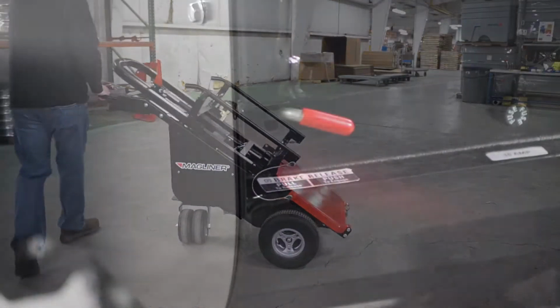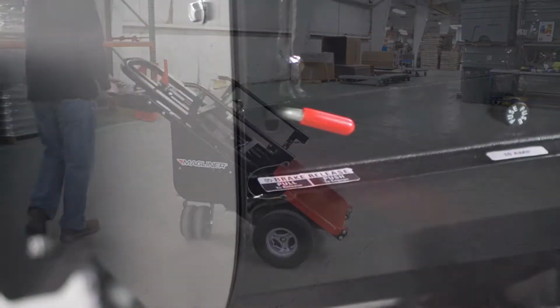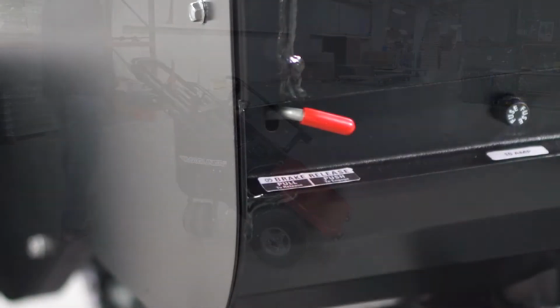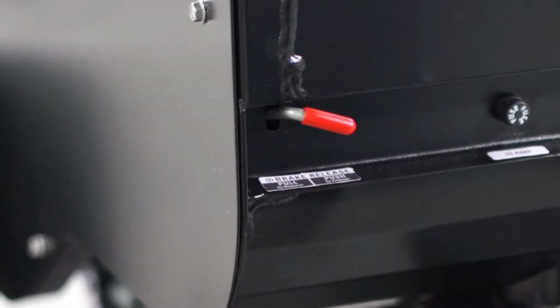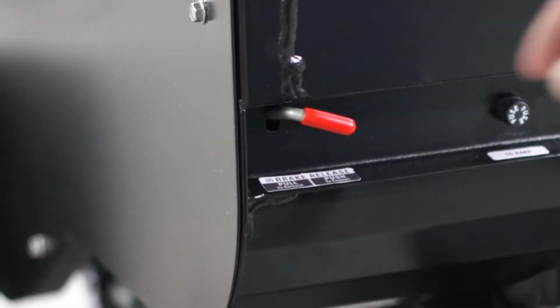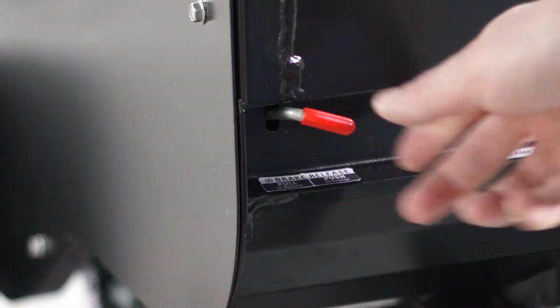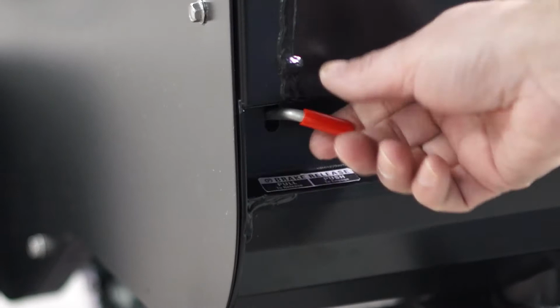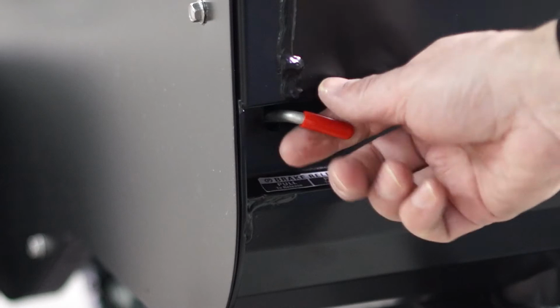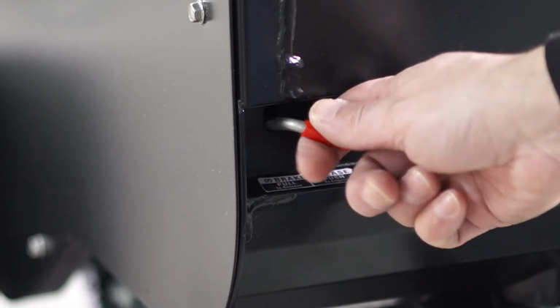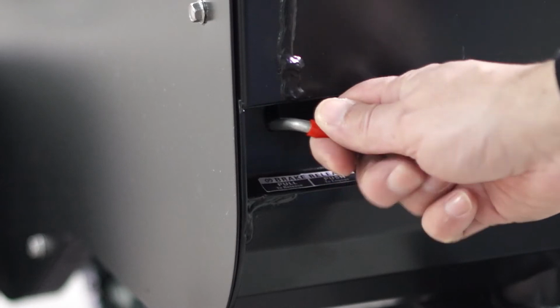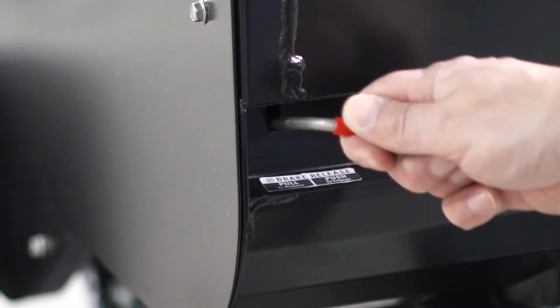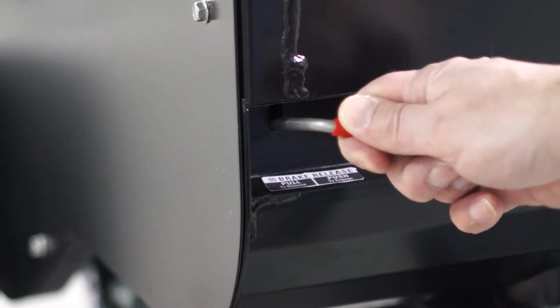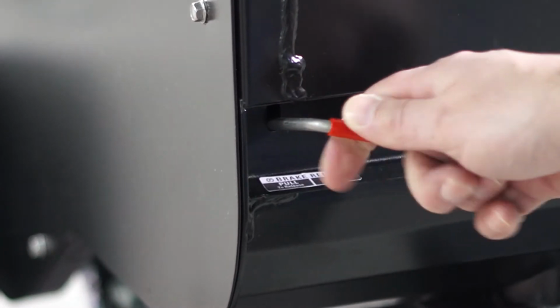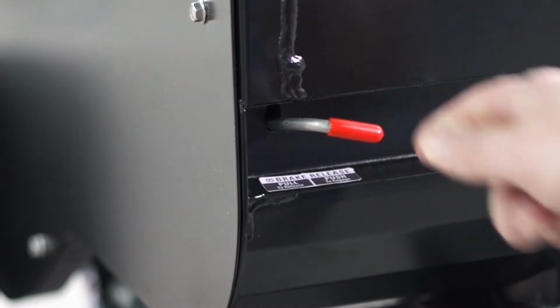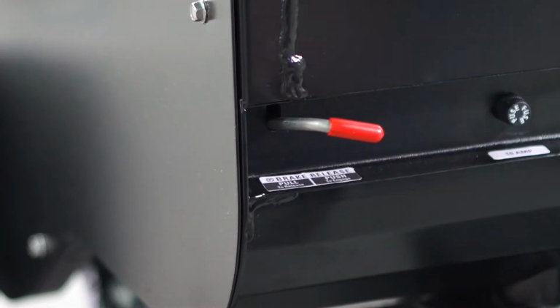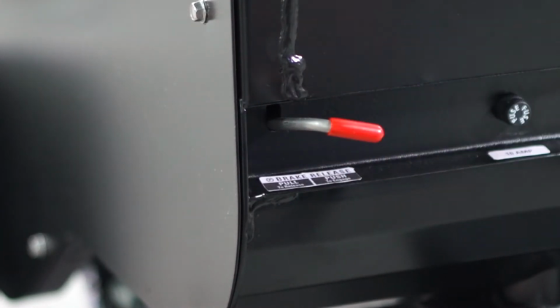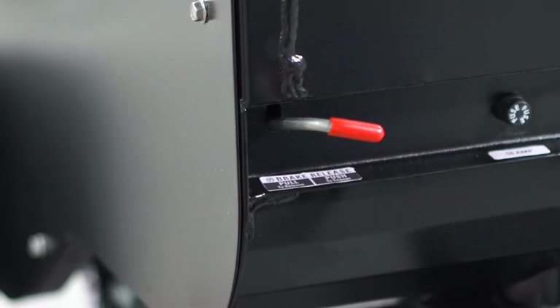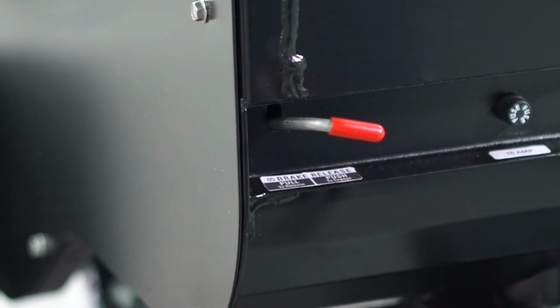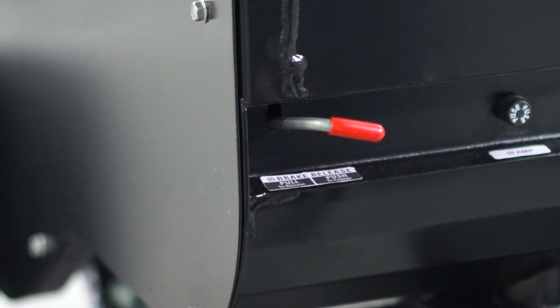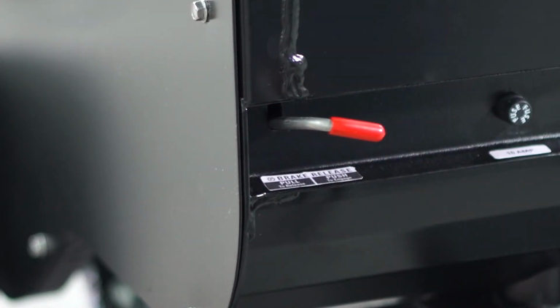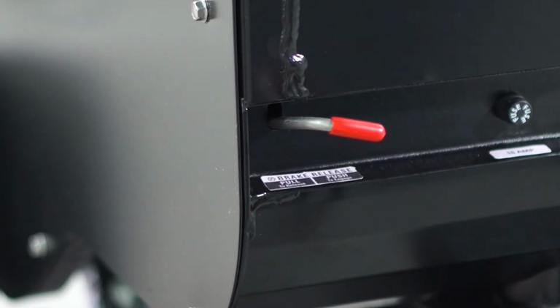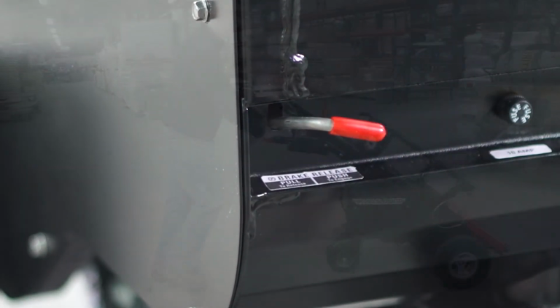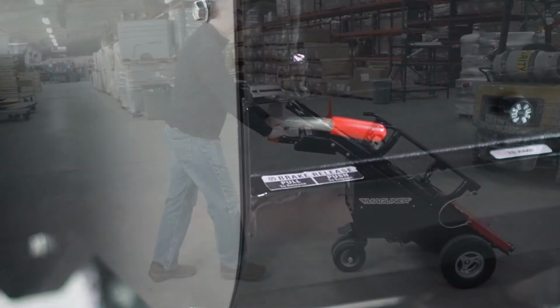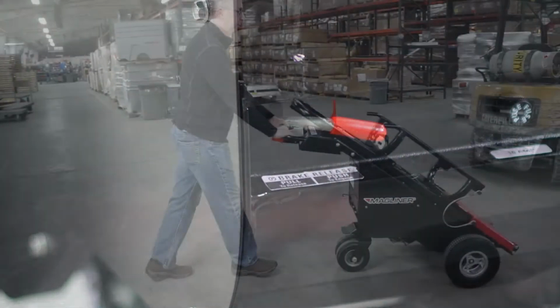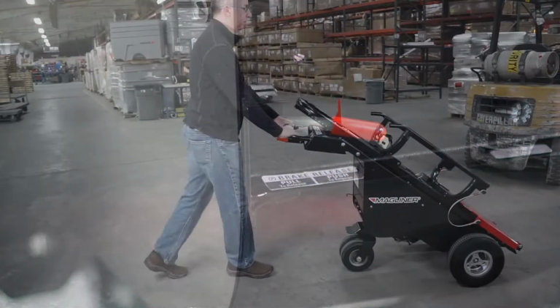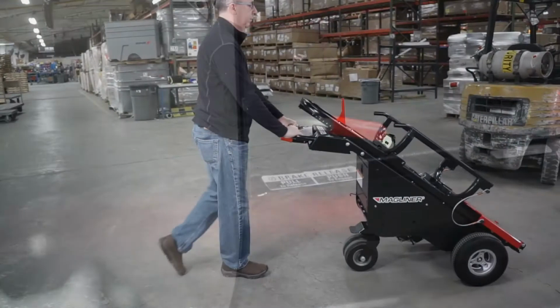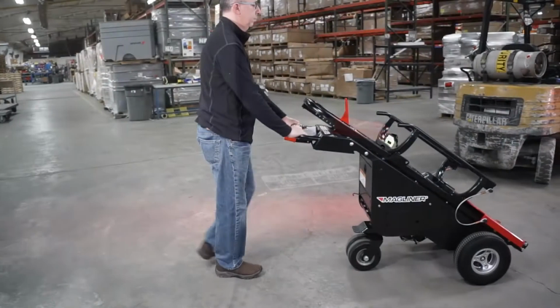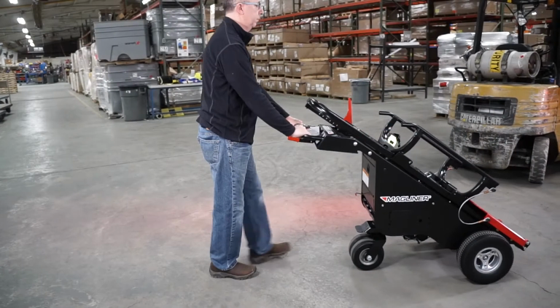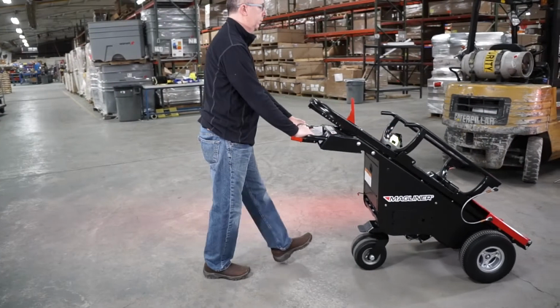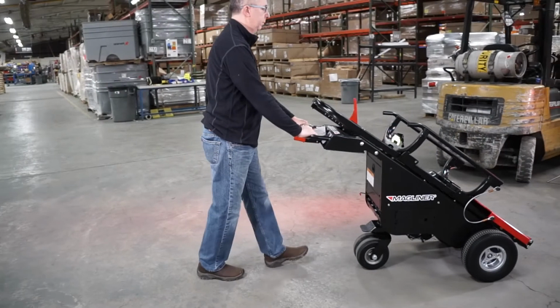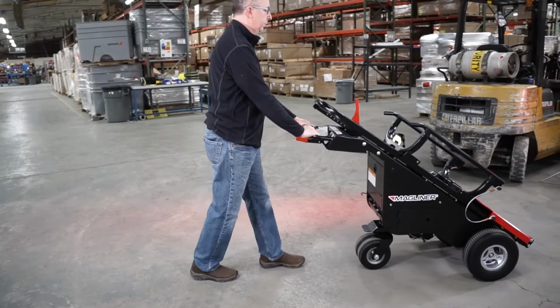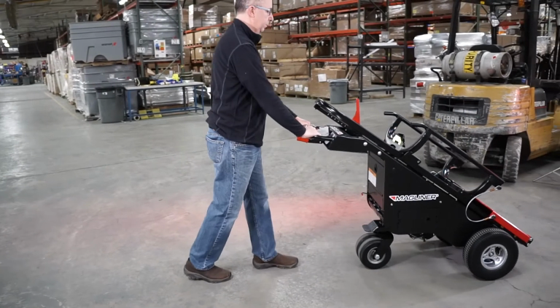Sometimes you just want to move the kart without power, and that is possible with our freewheel operation.